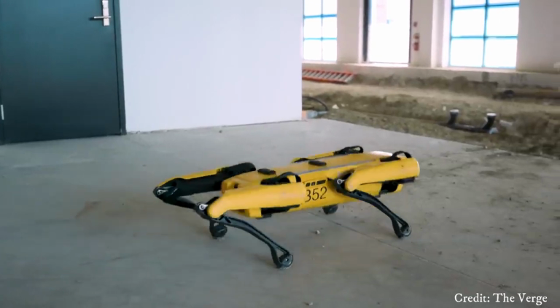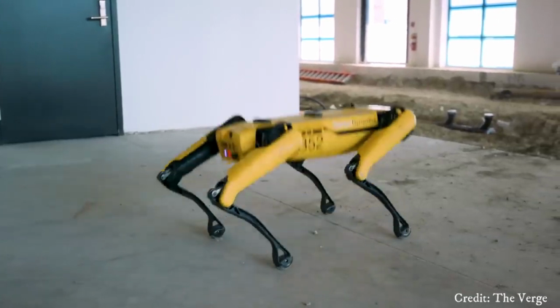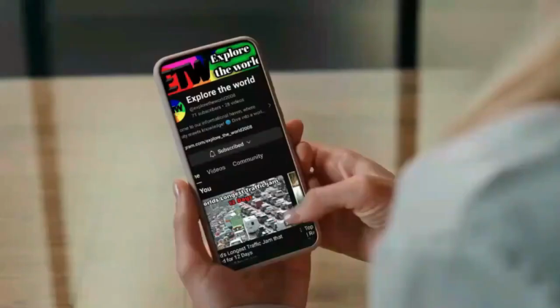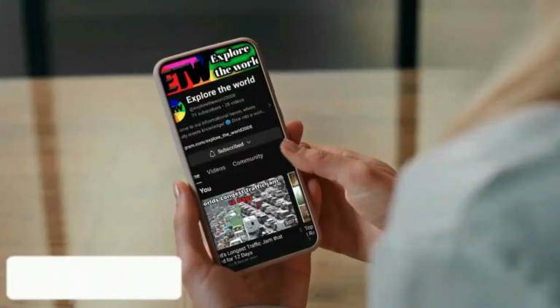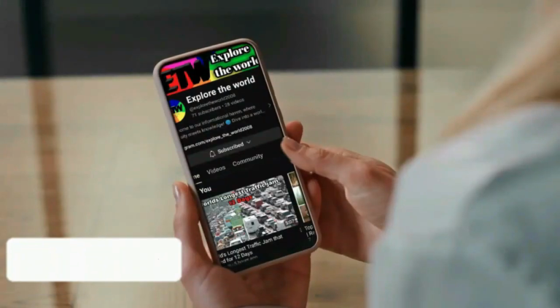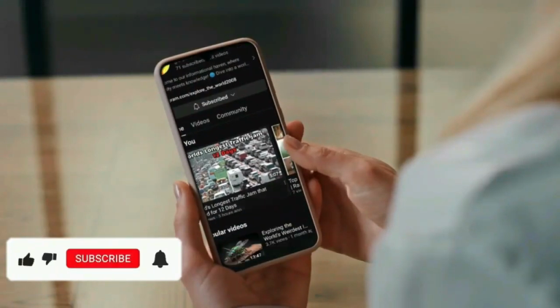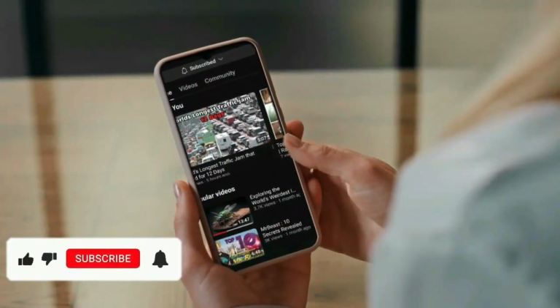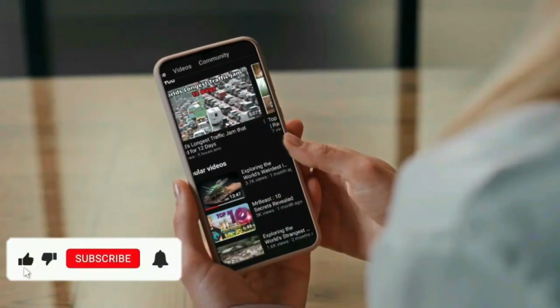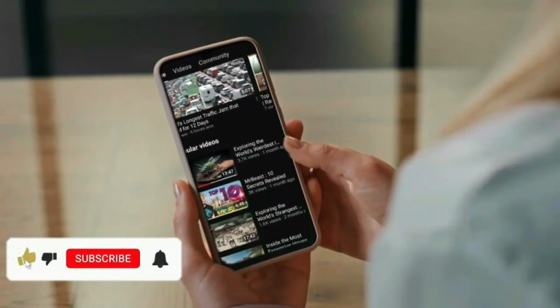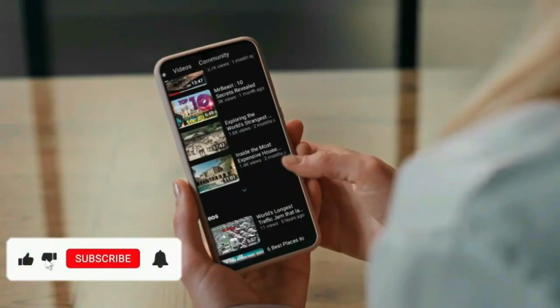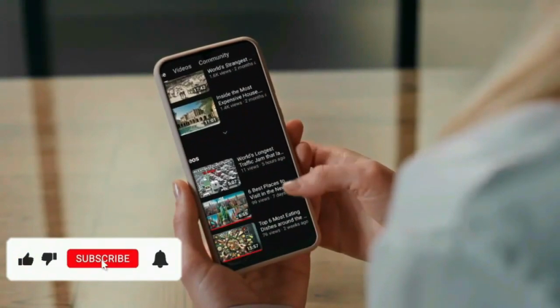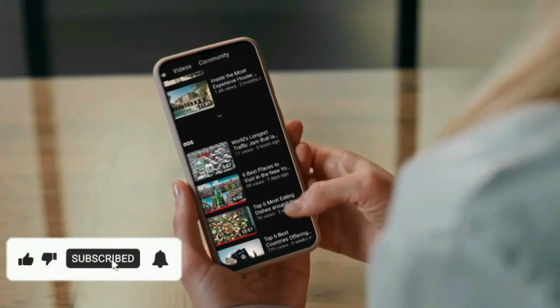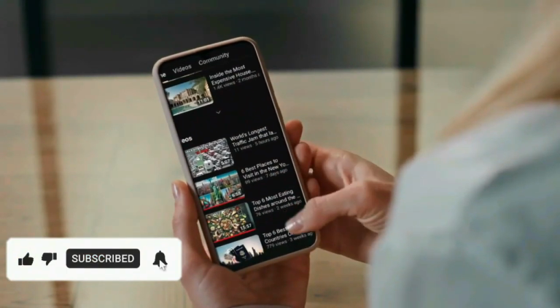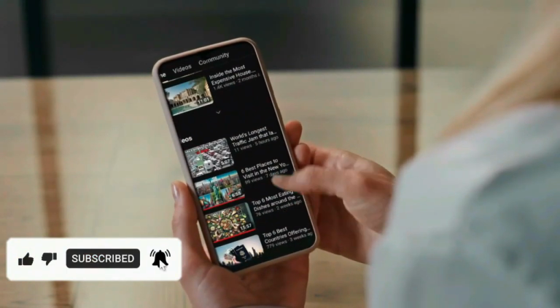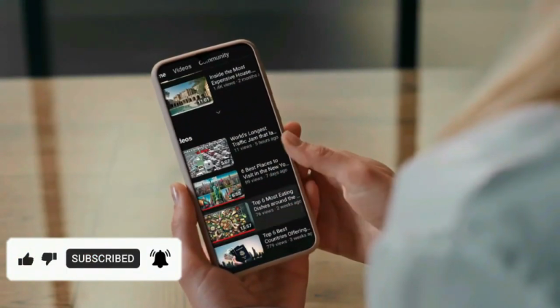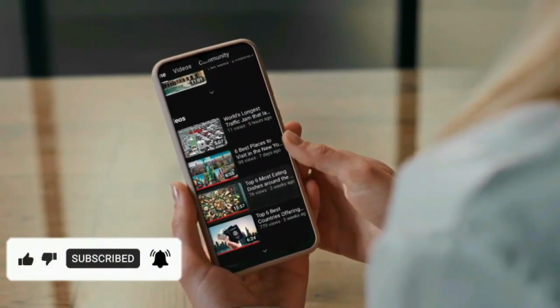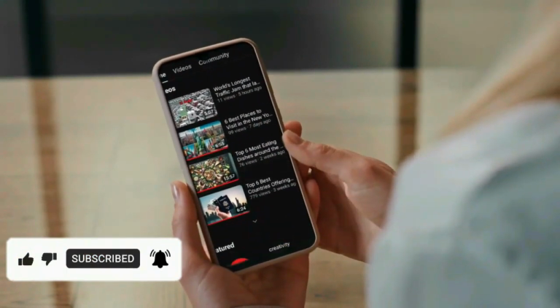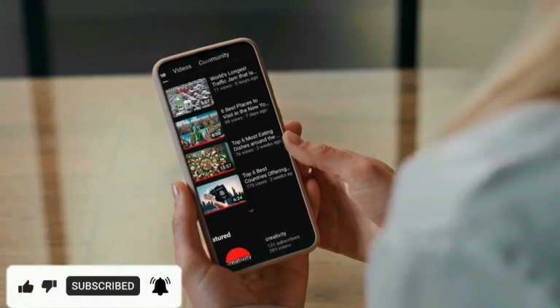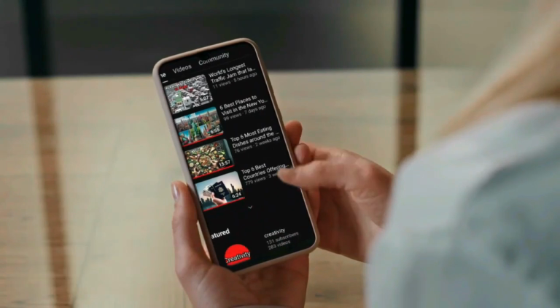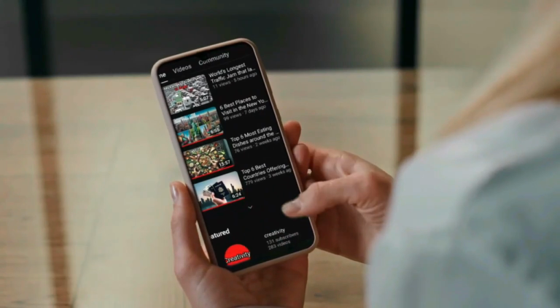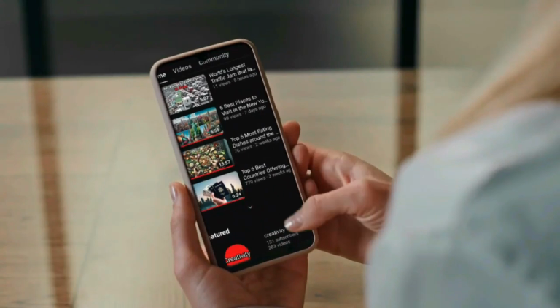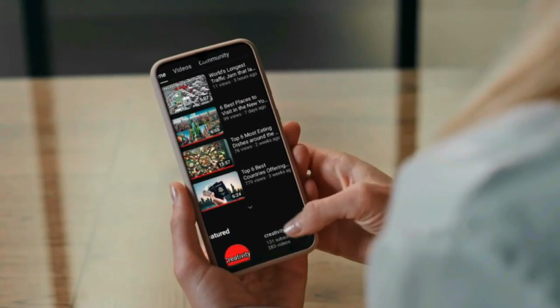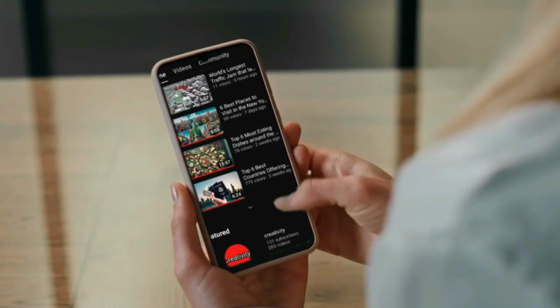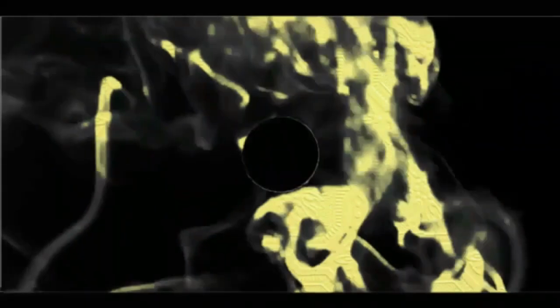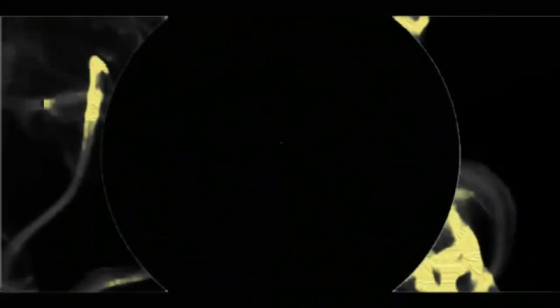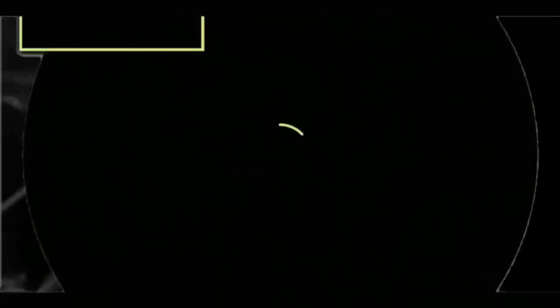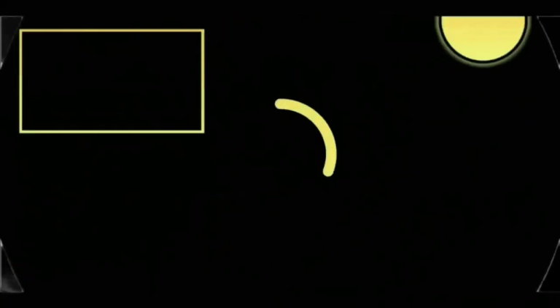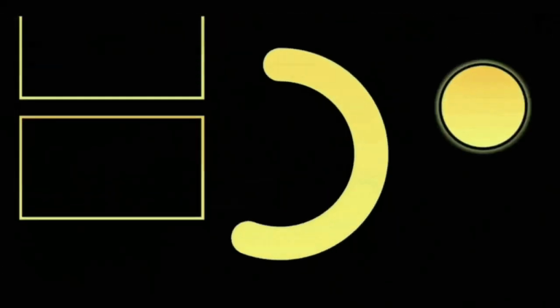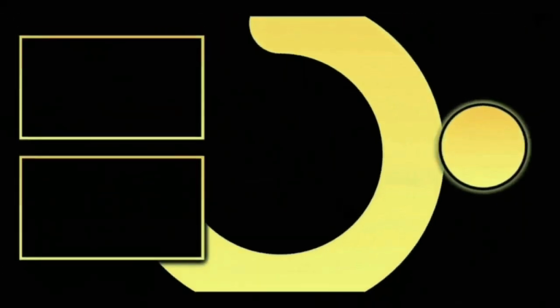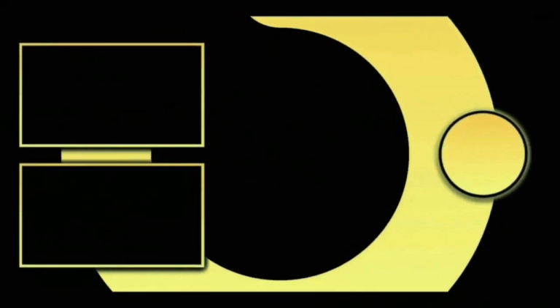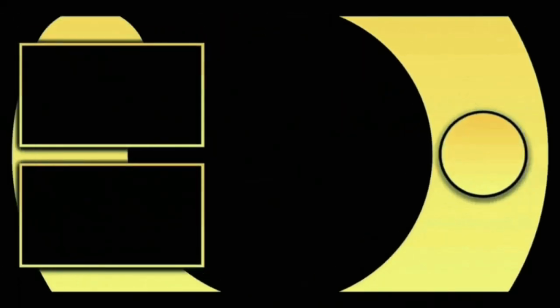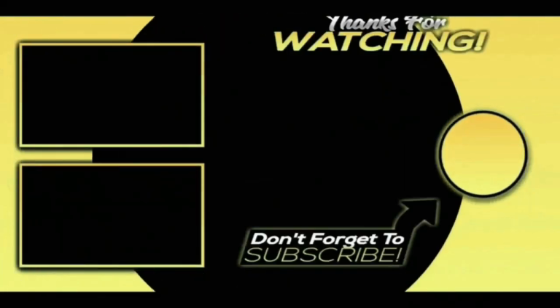If you find this content fascinating, be sure to subscribe for more information. Keep learning and stay curious.